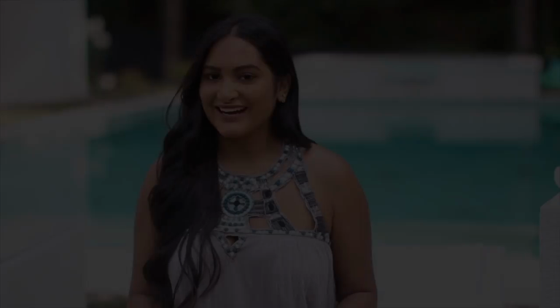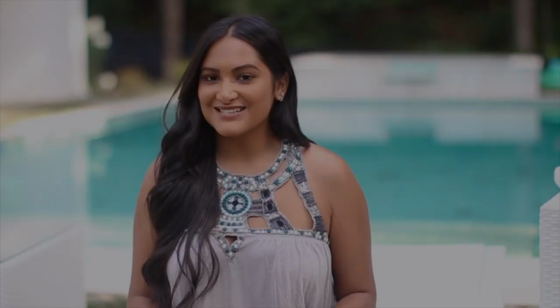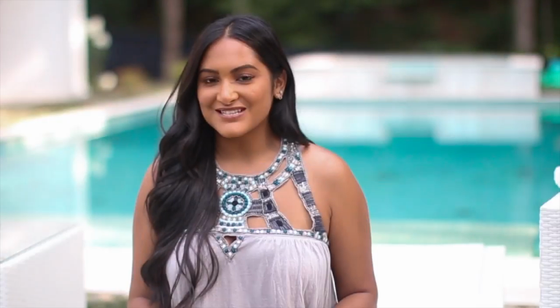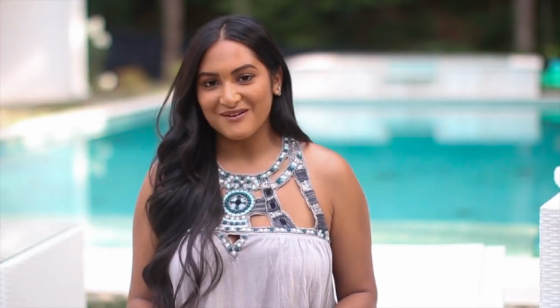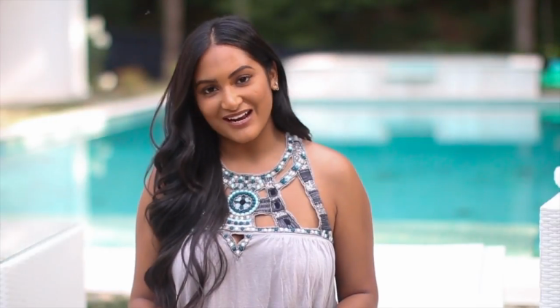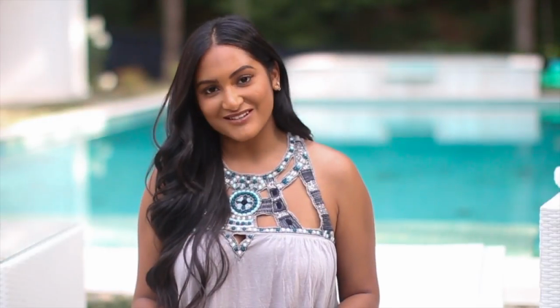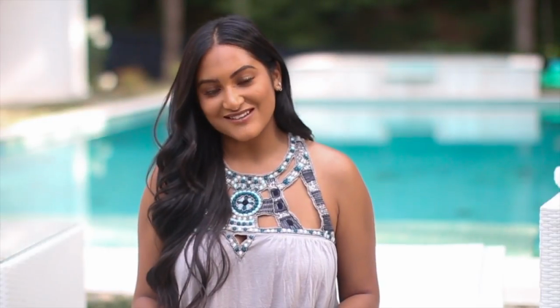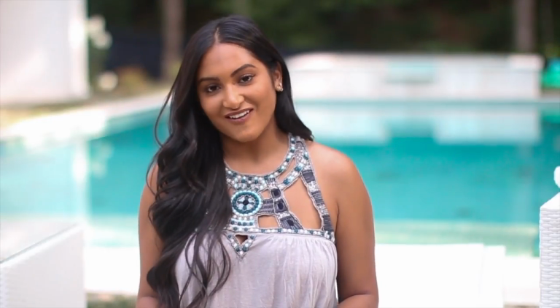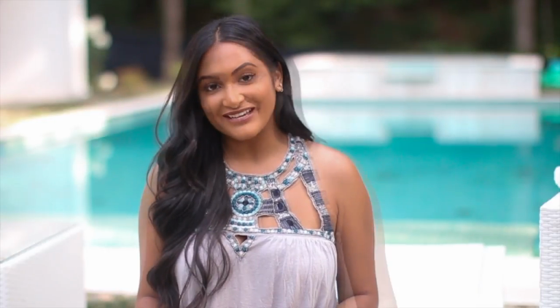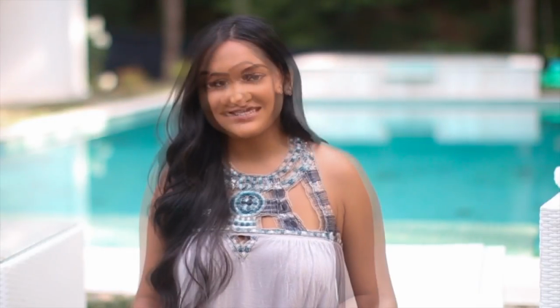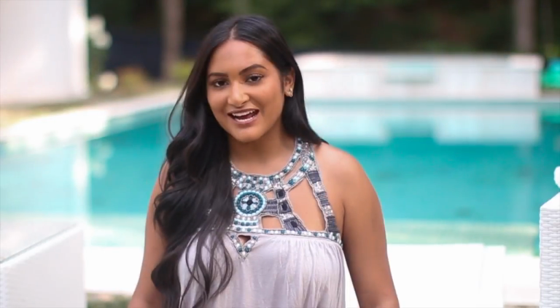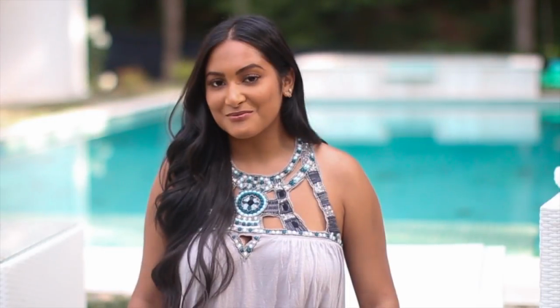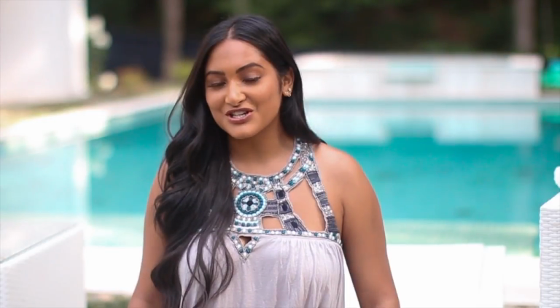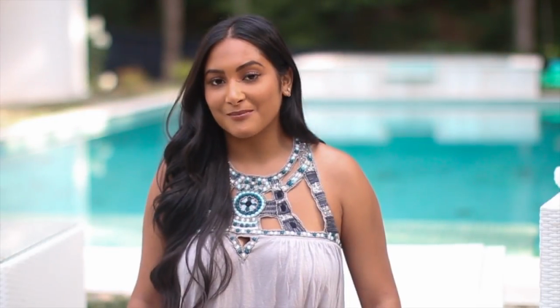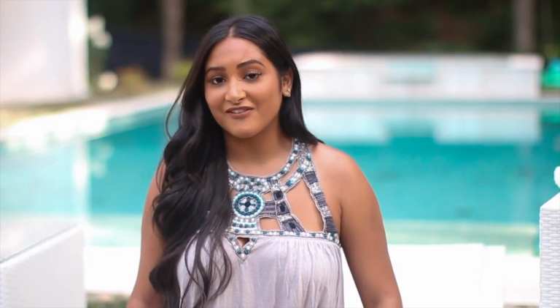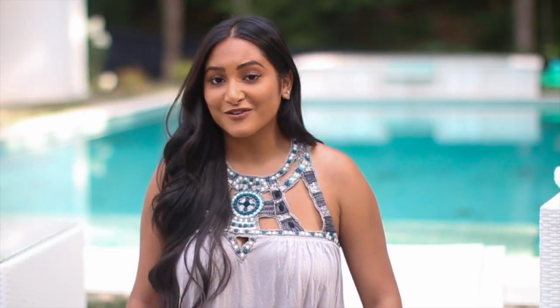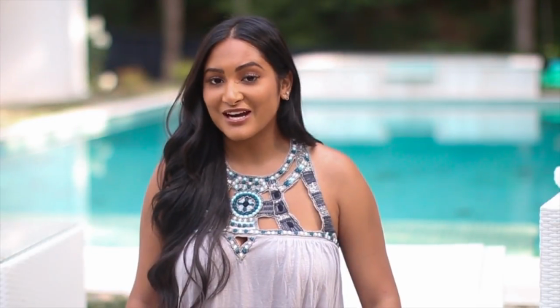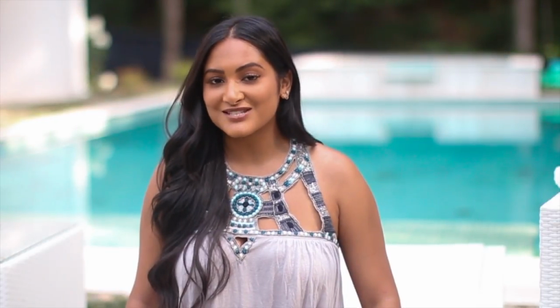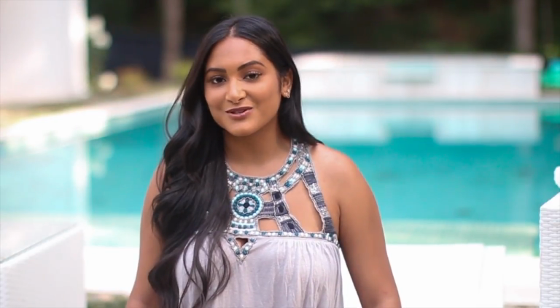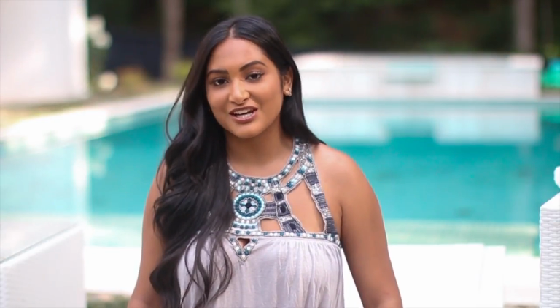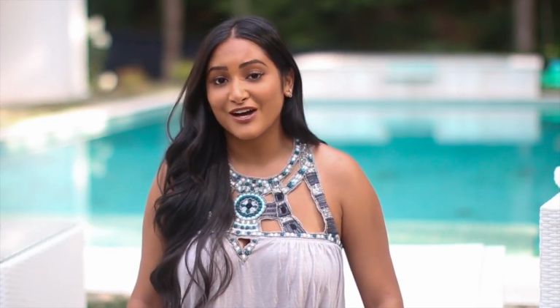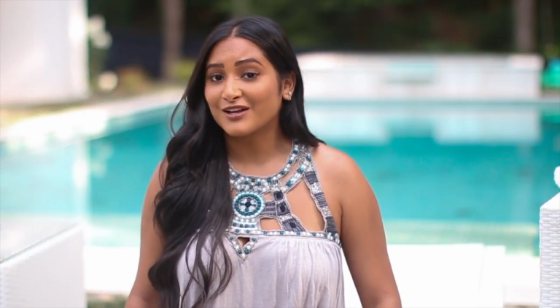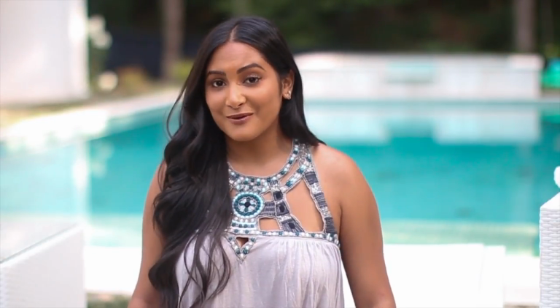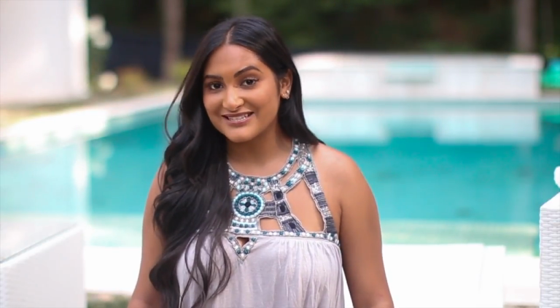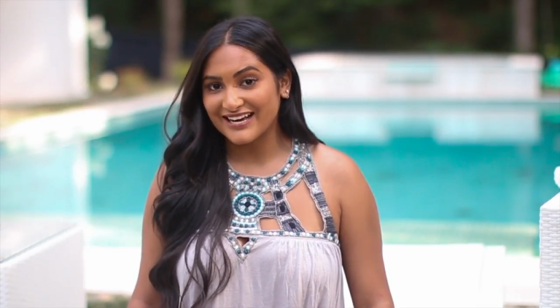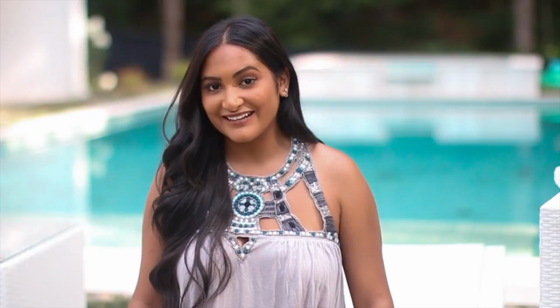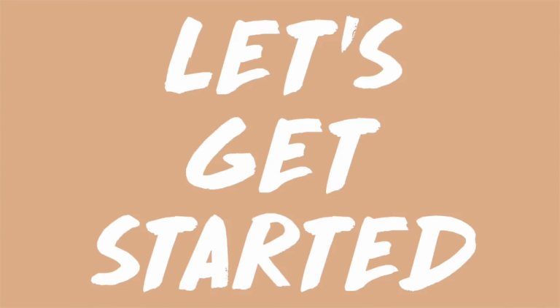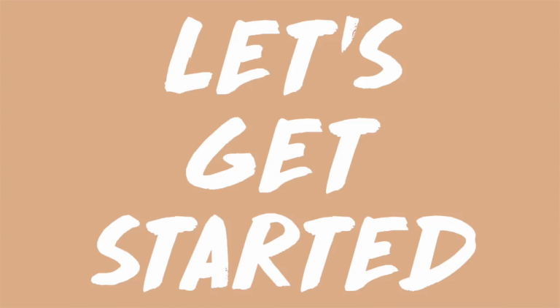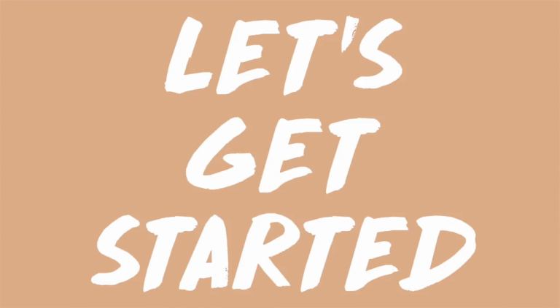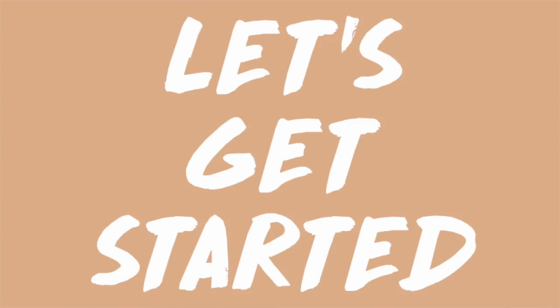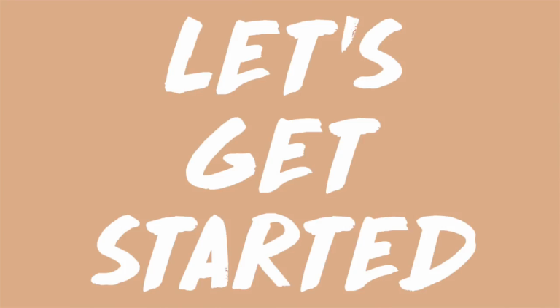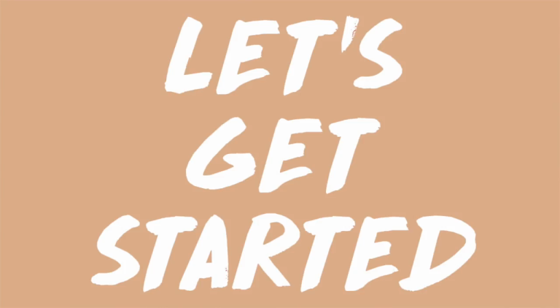Hey guys, what's up? My name is Sonali. Today I'm going to be sharing my favorite ways to achieve glowy skin. So let's get started.